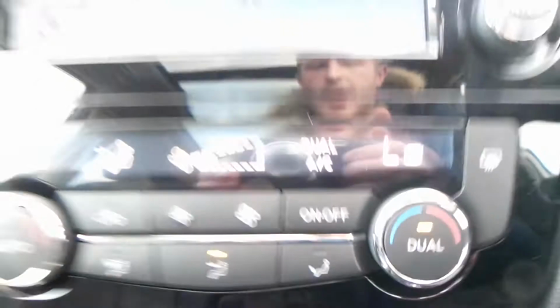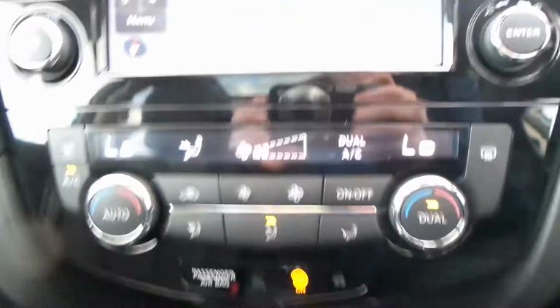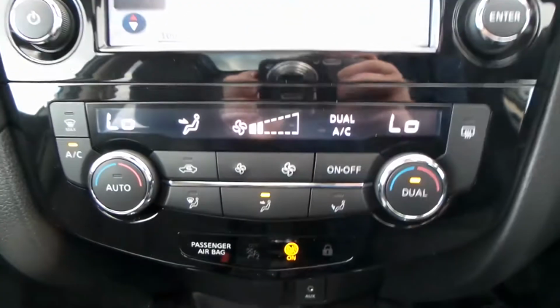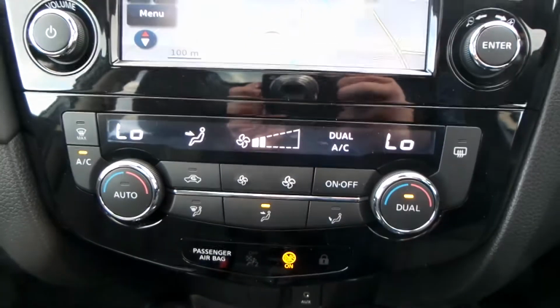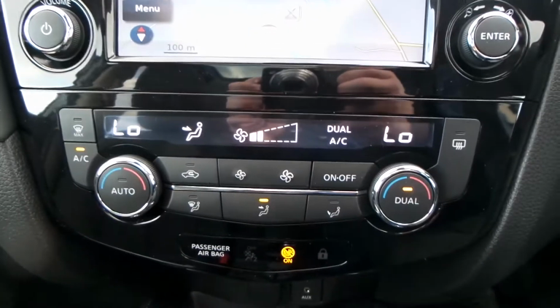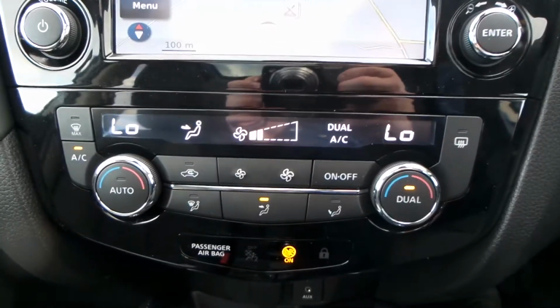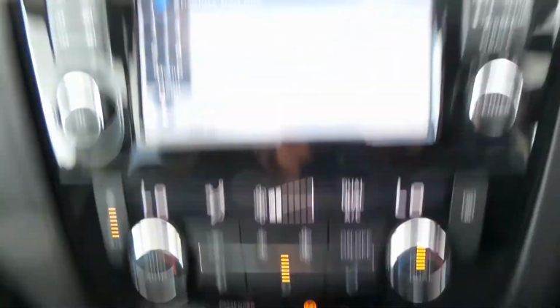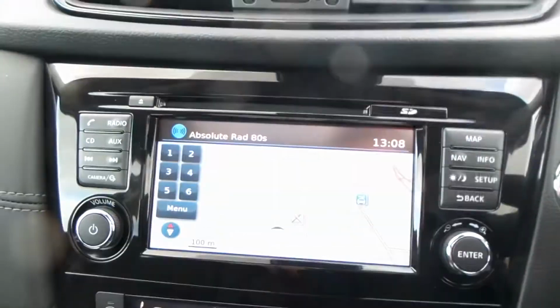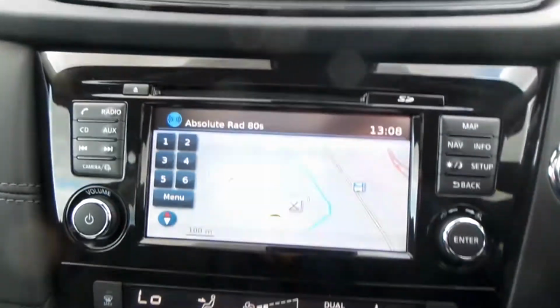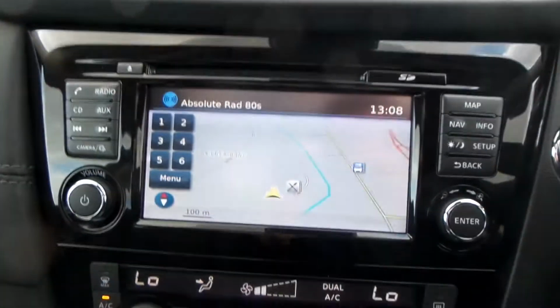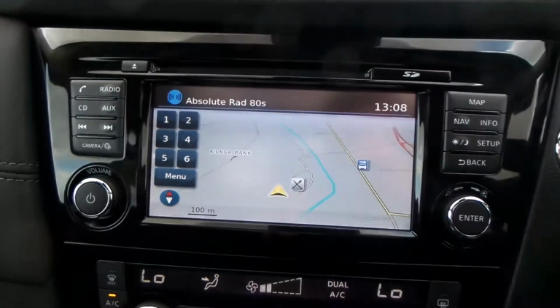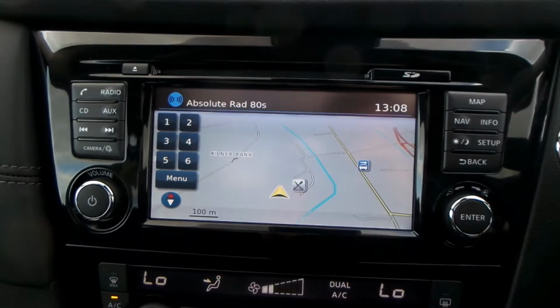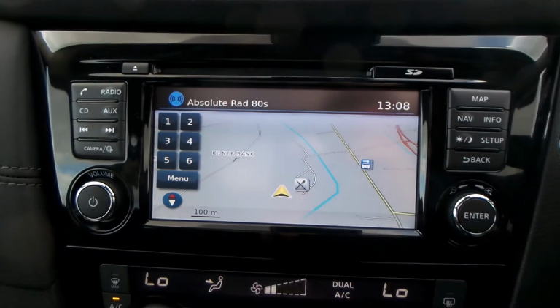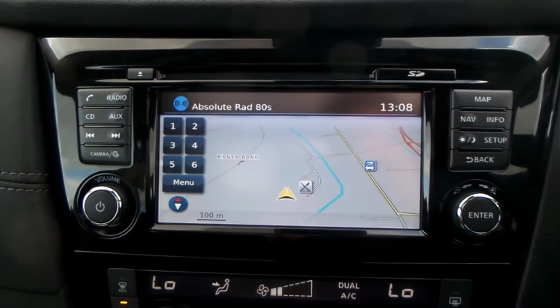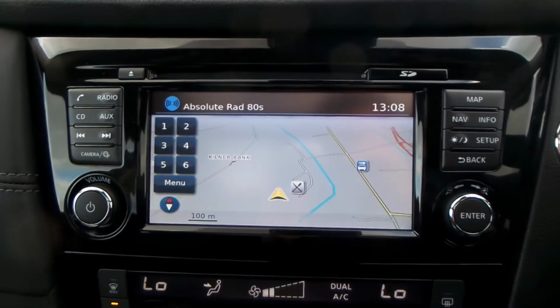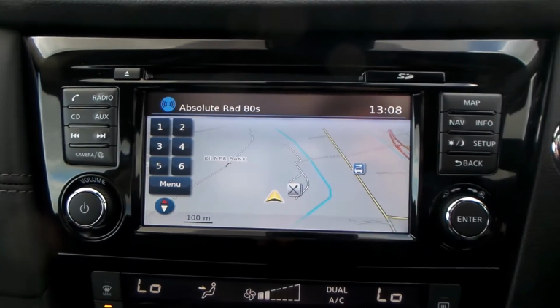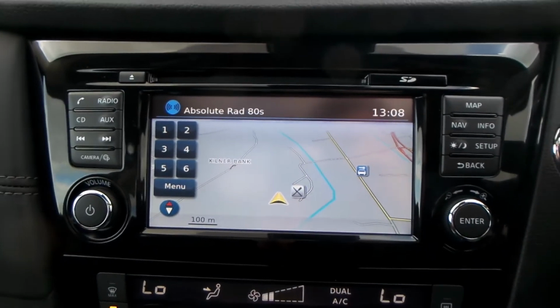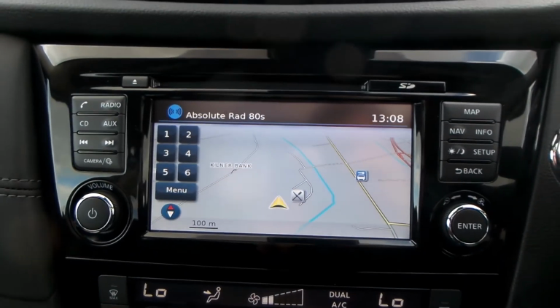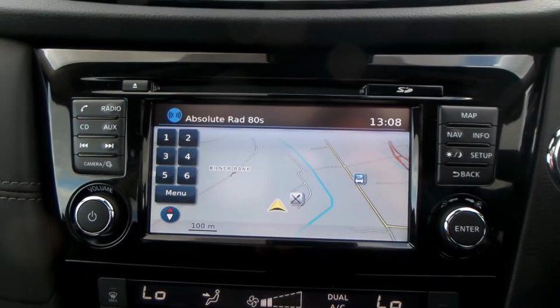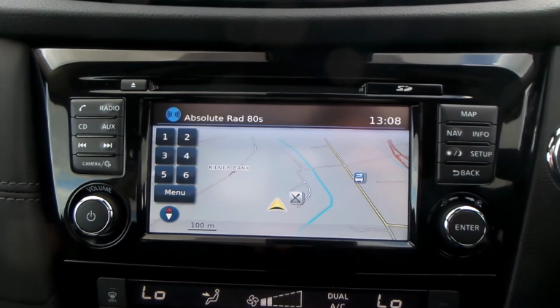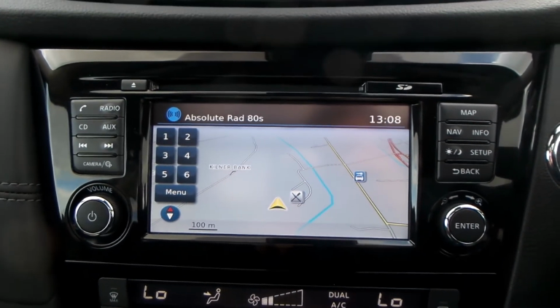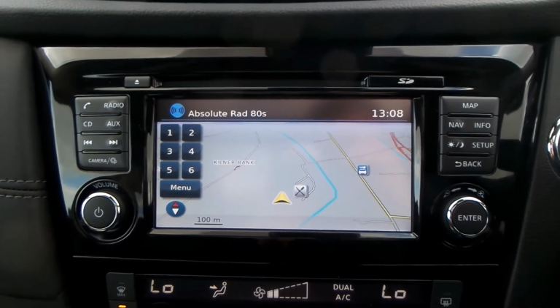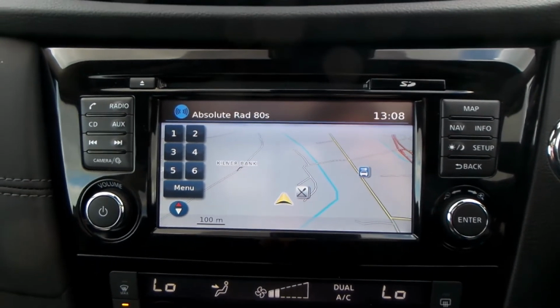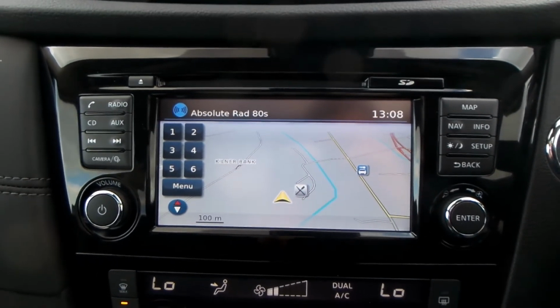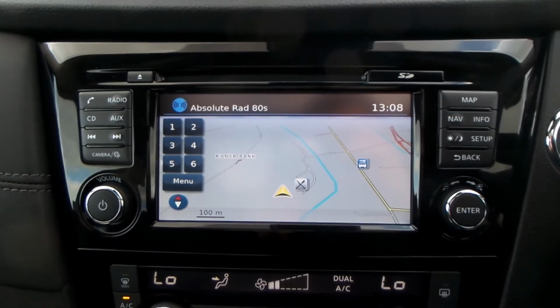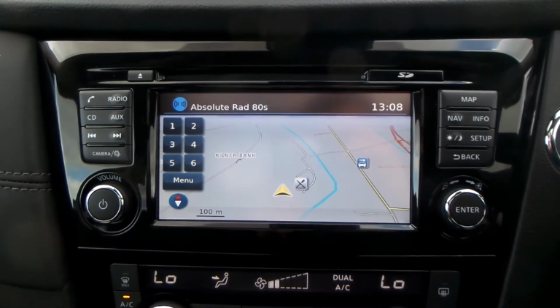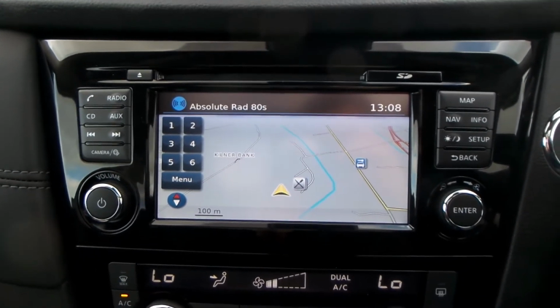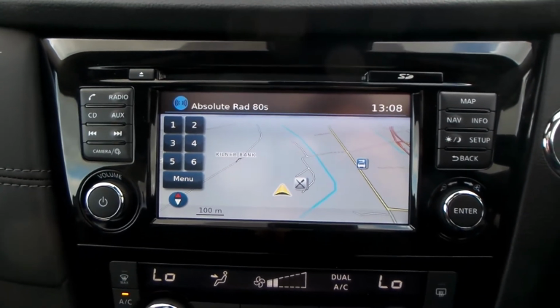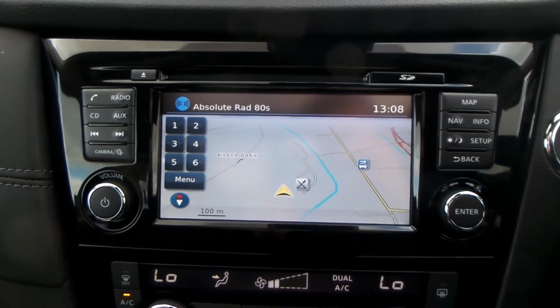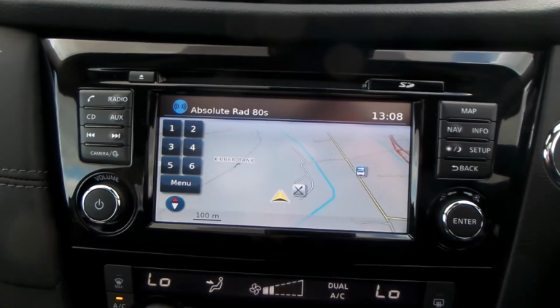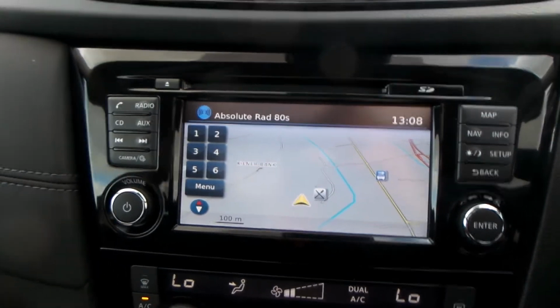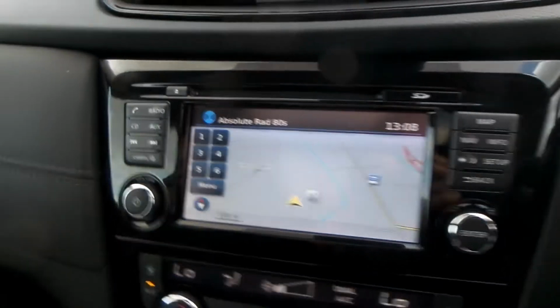Climate control and aircon, a built-in sat-nav, CD player and radio with FM, AM and DAB with this model.